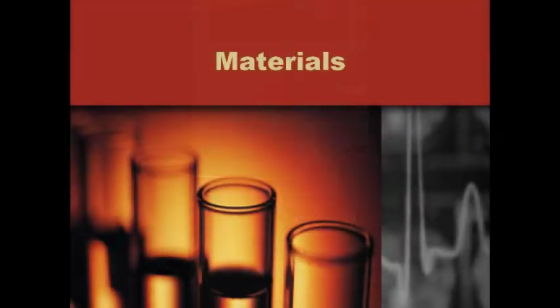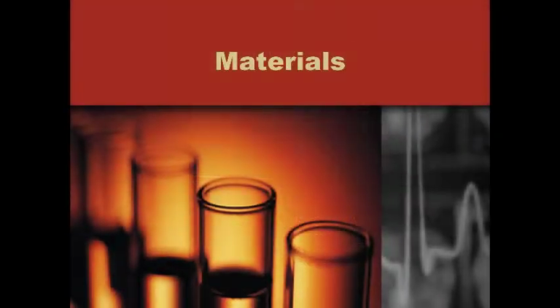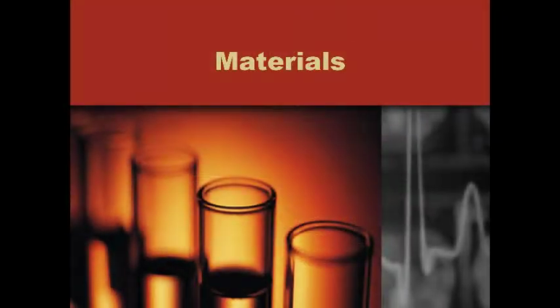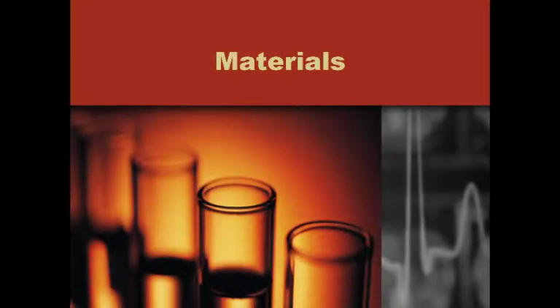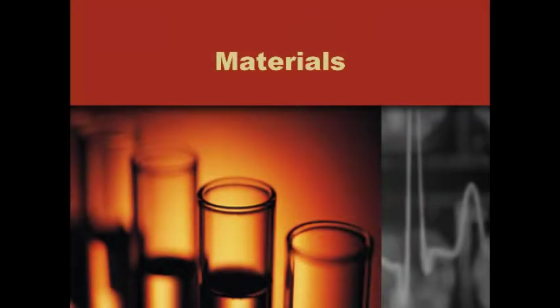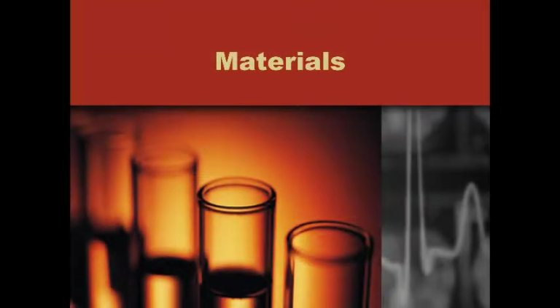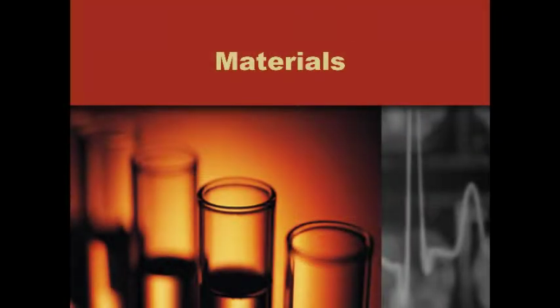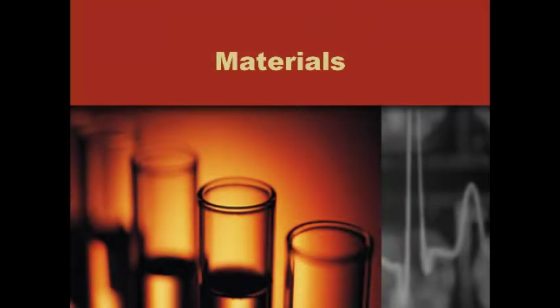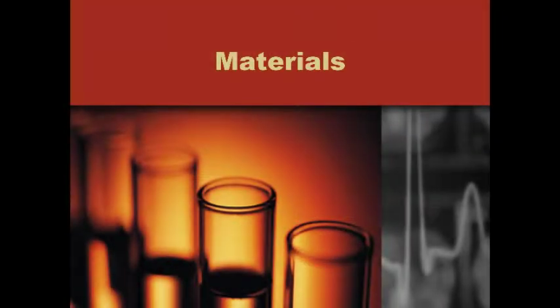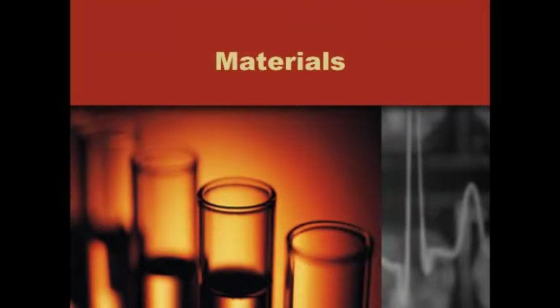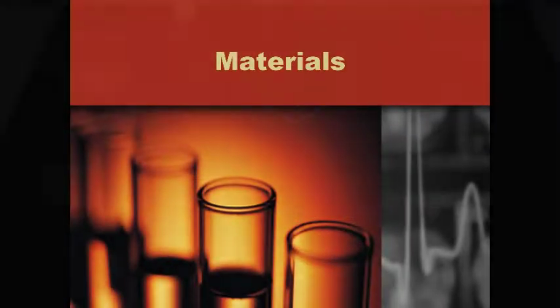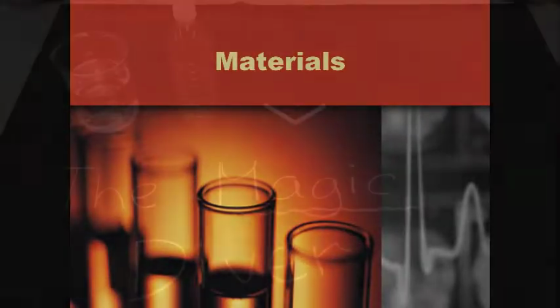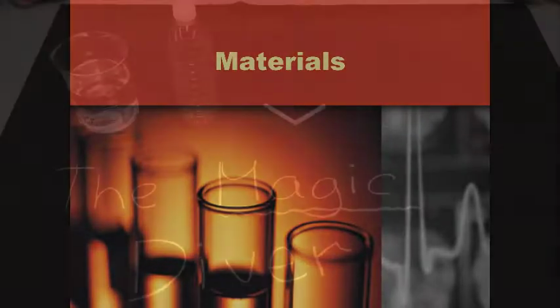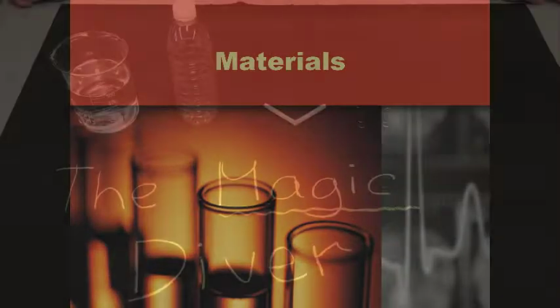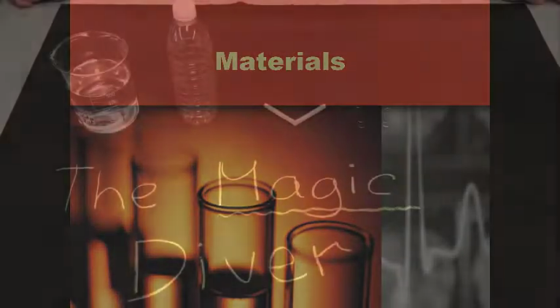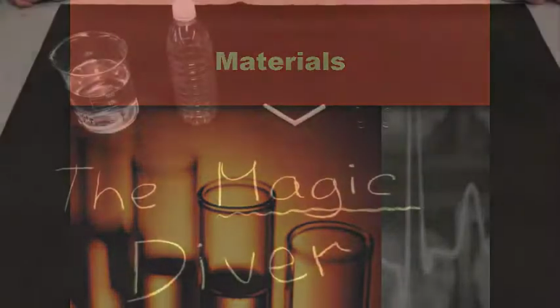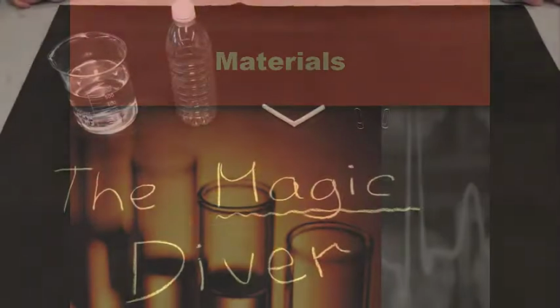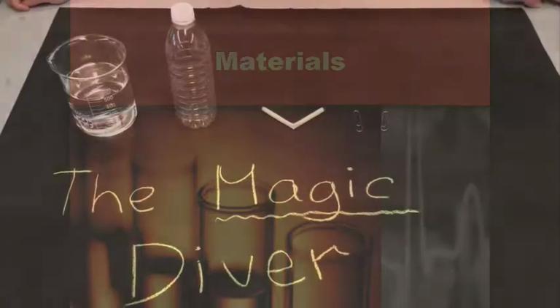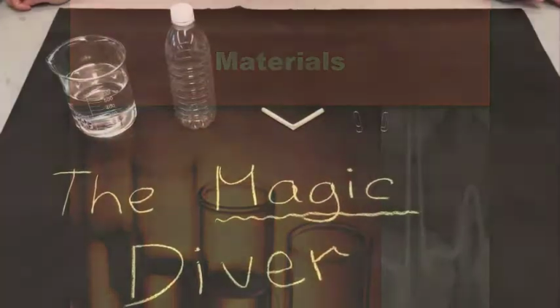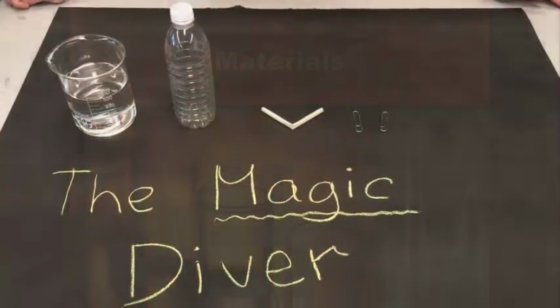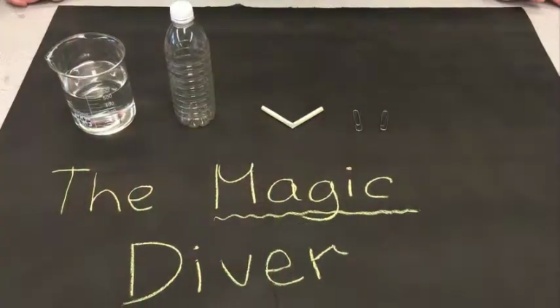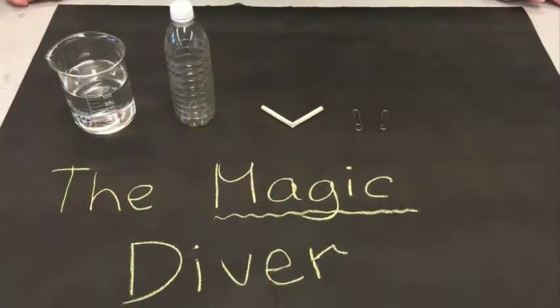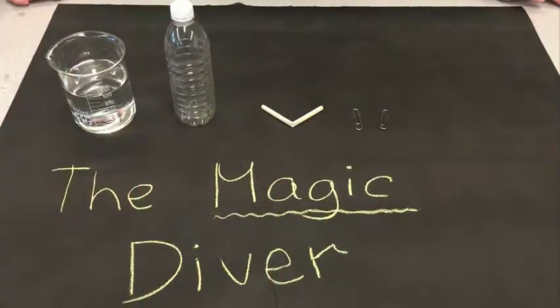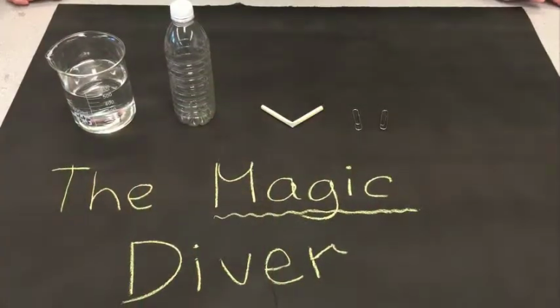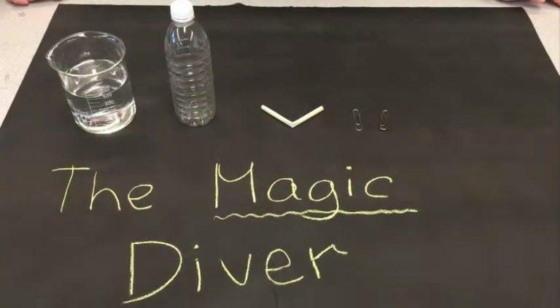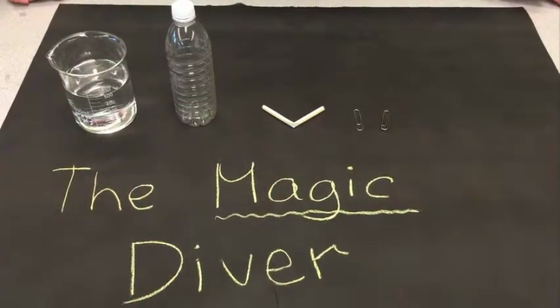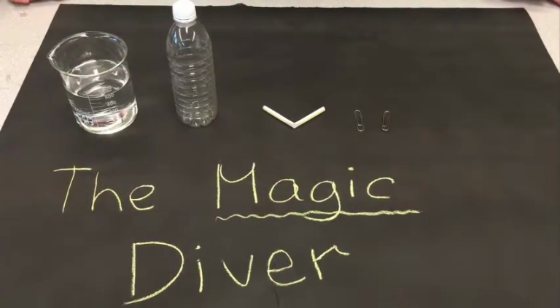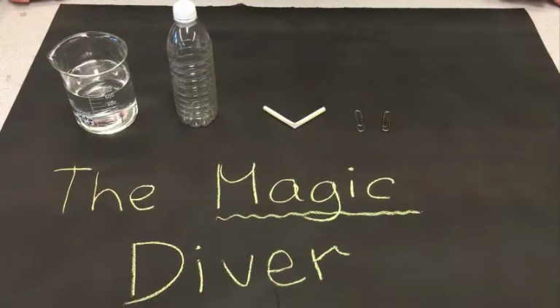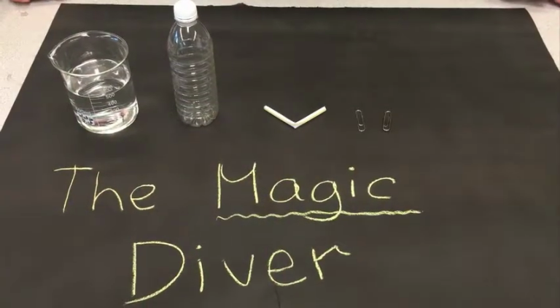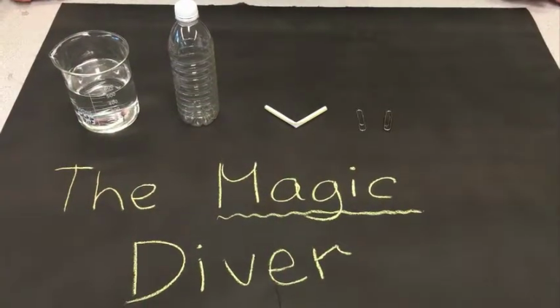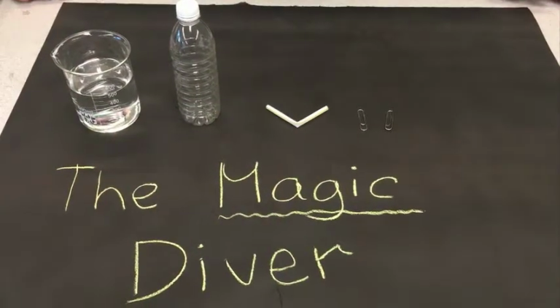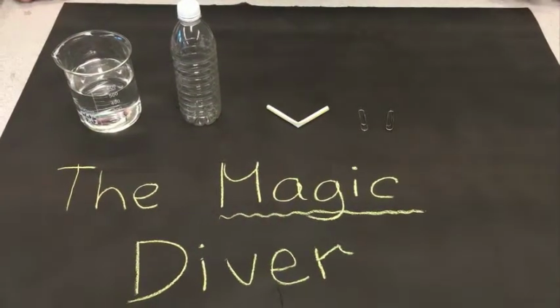This video is brought to you by Satsang with Mooji. For the magic diver experiment, these are the materials you'll need.